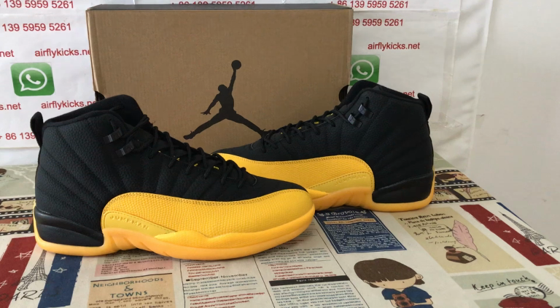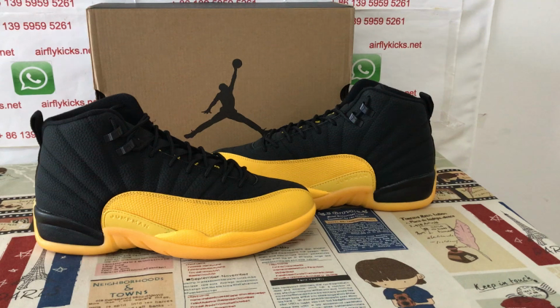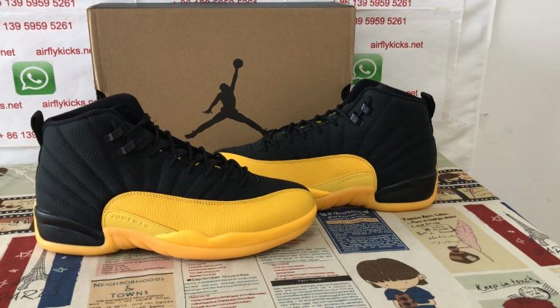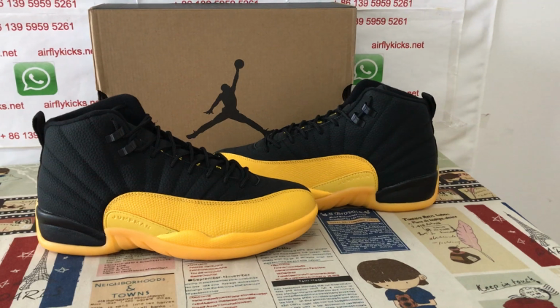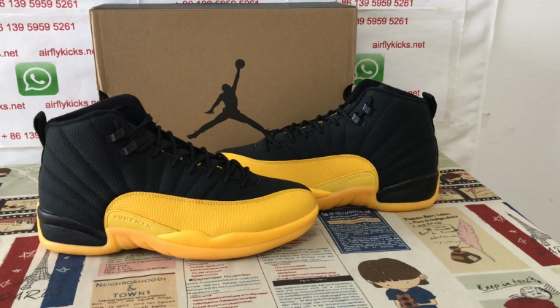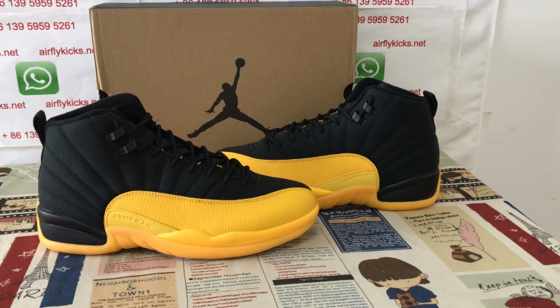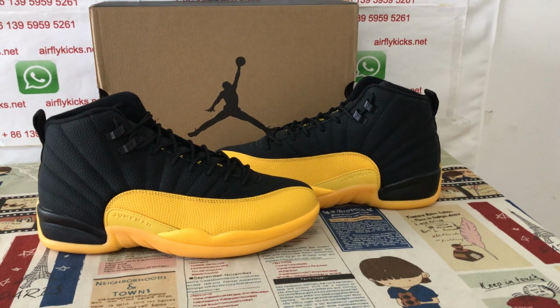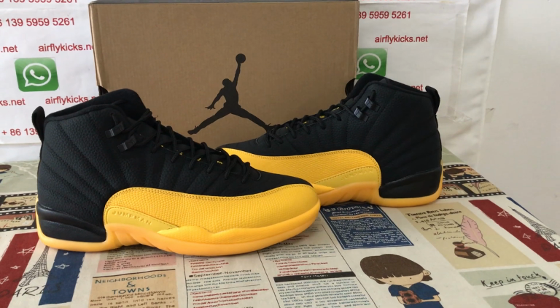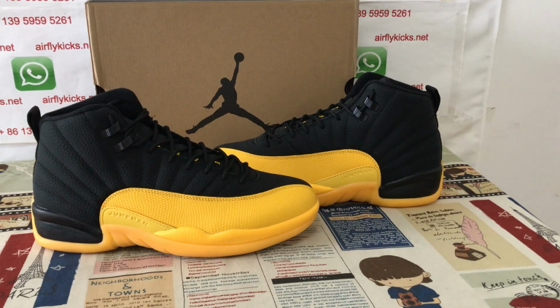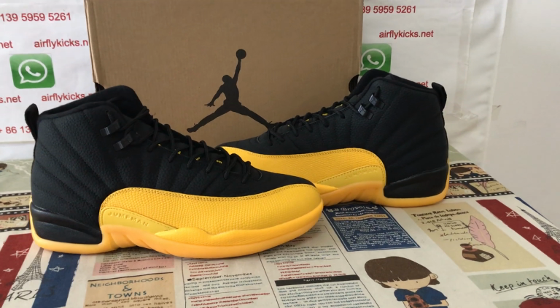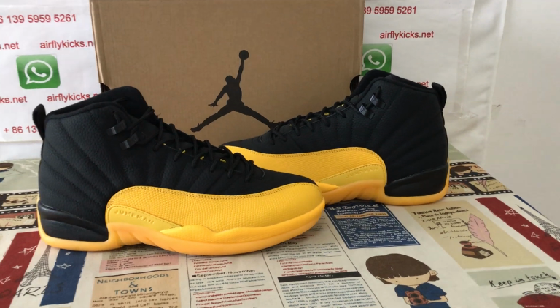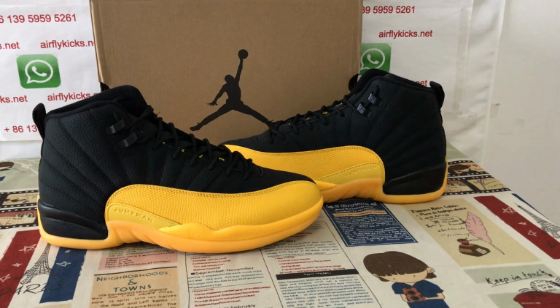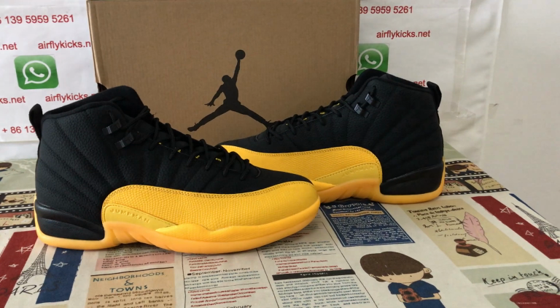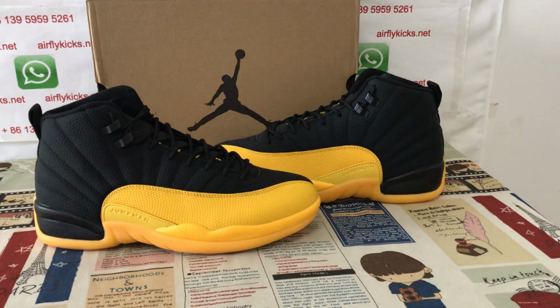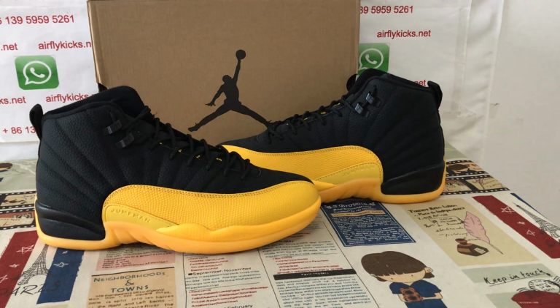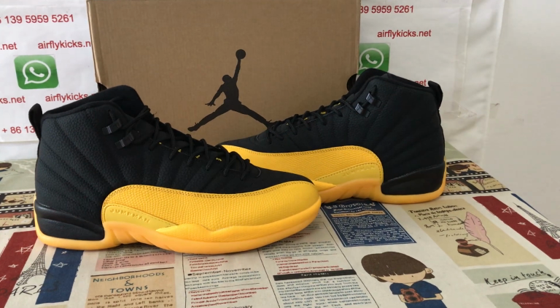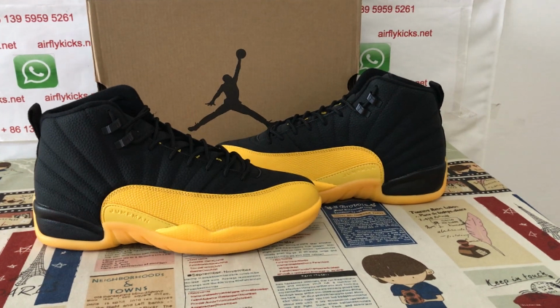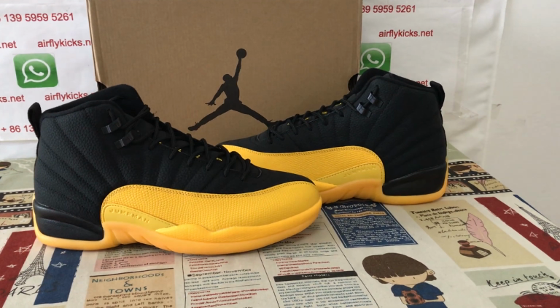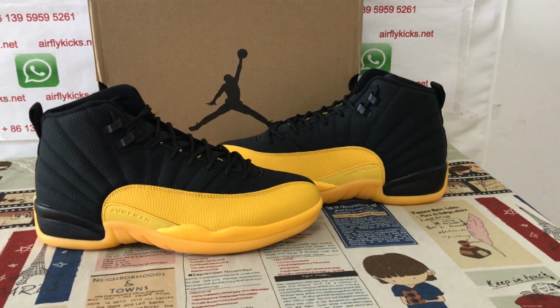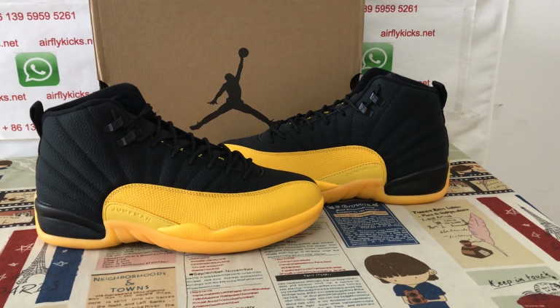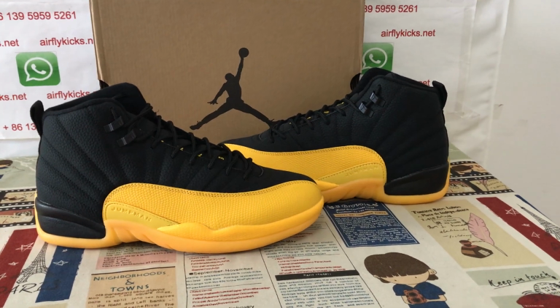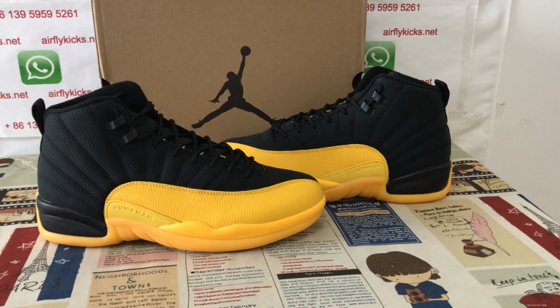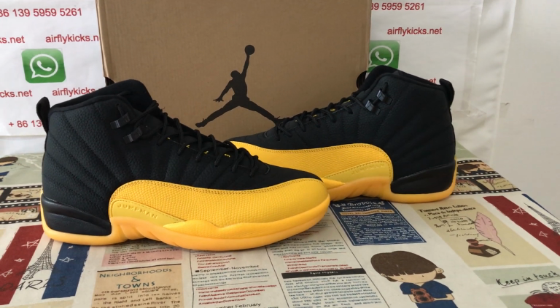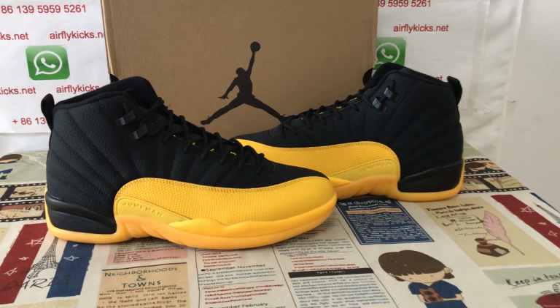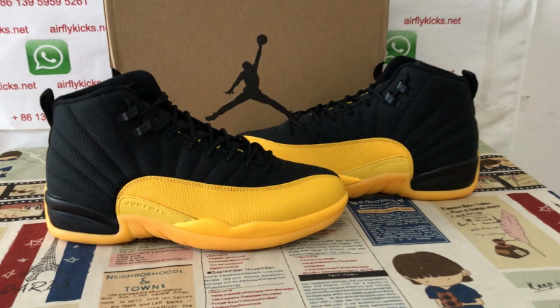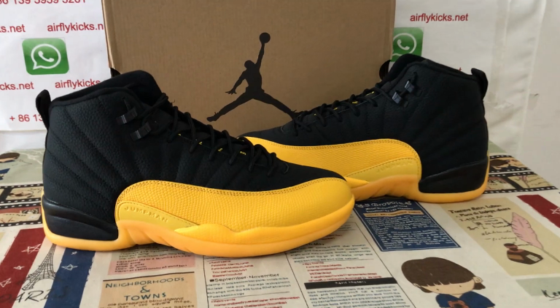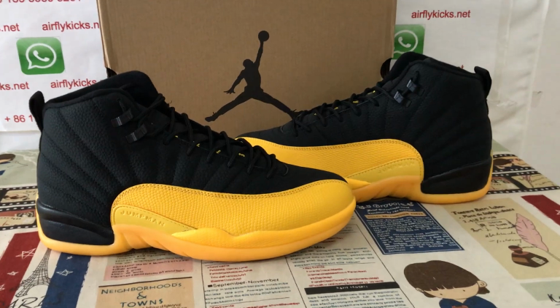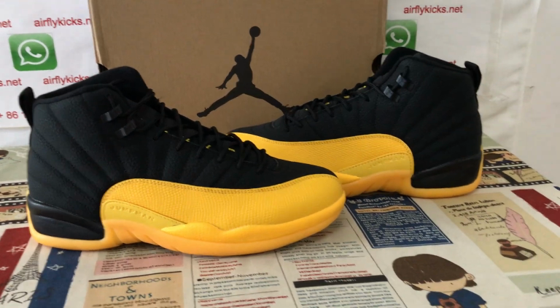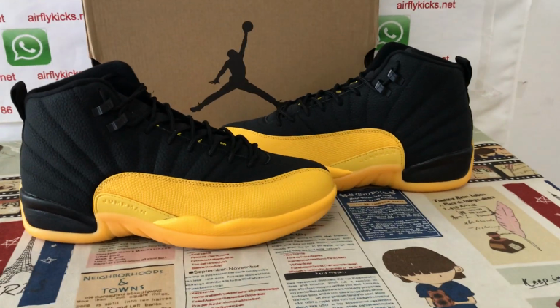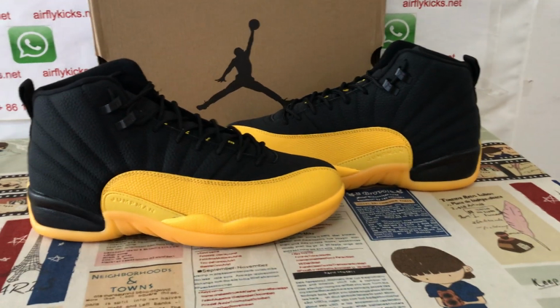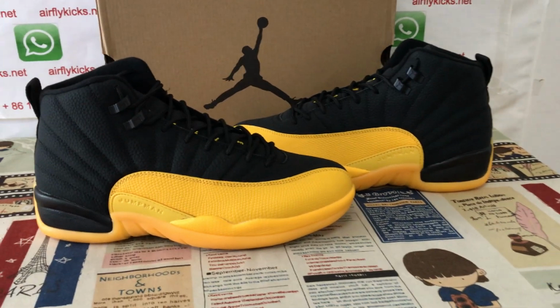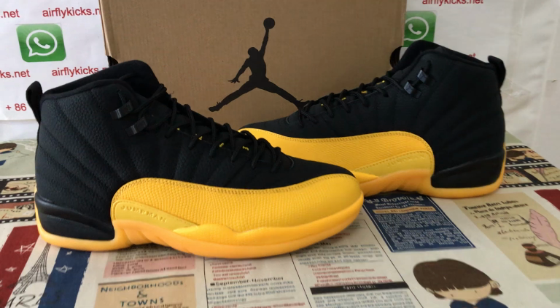Hello friends, today let me show you a new shoes of Jordan 12, University Gold.